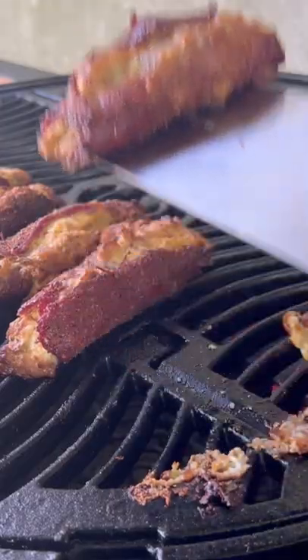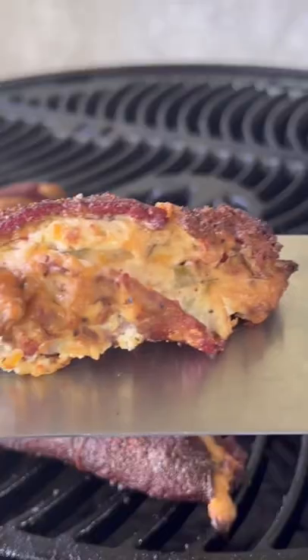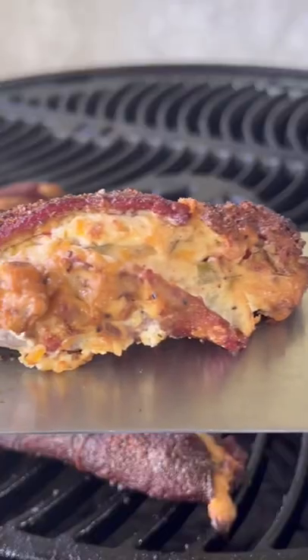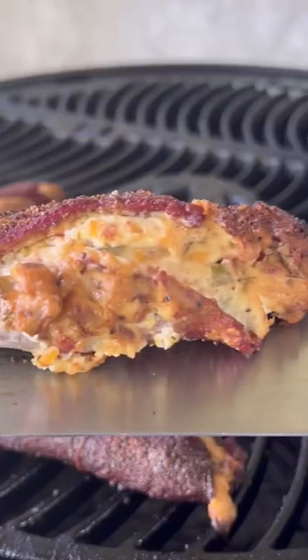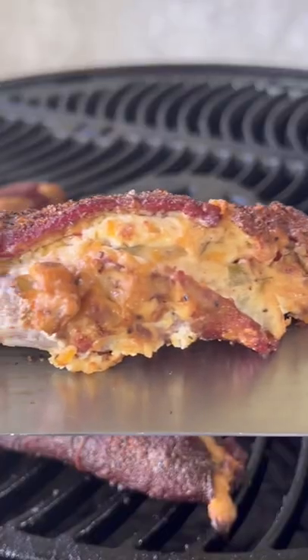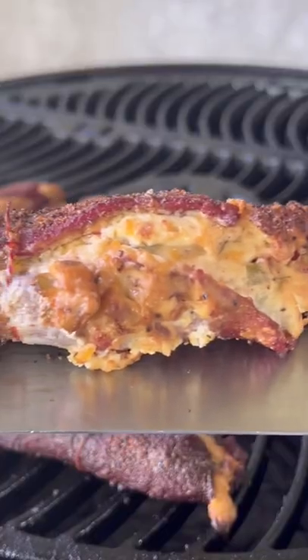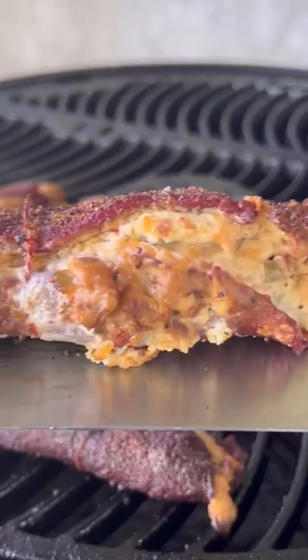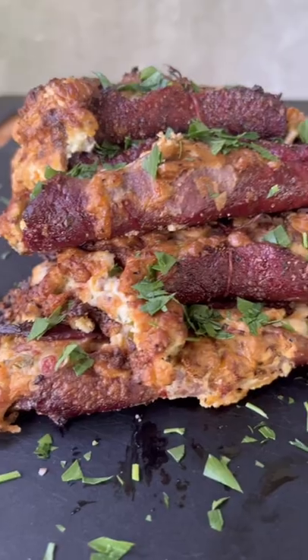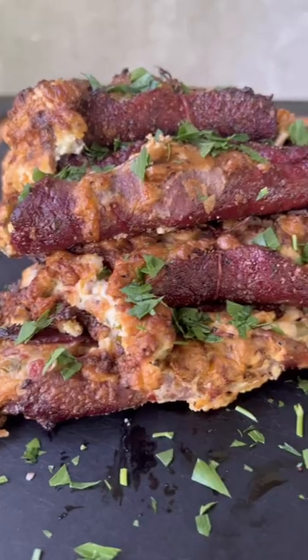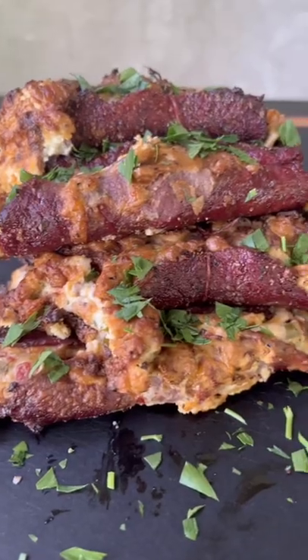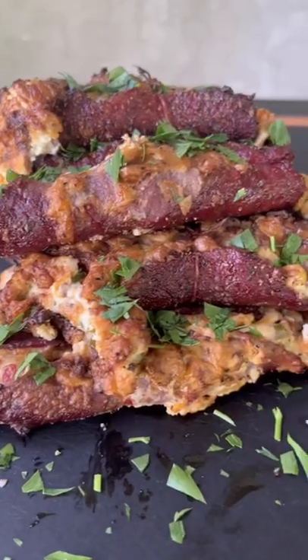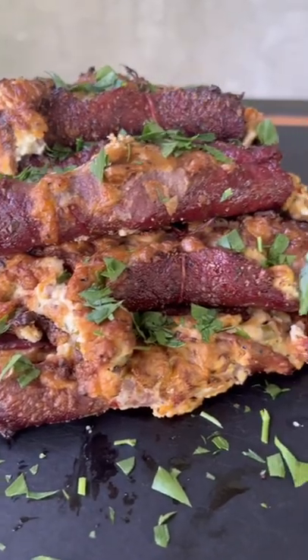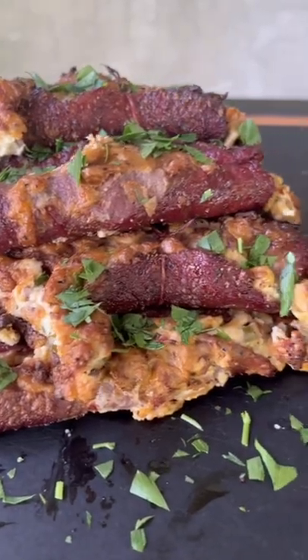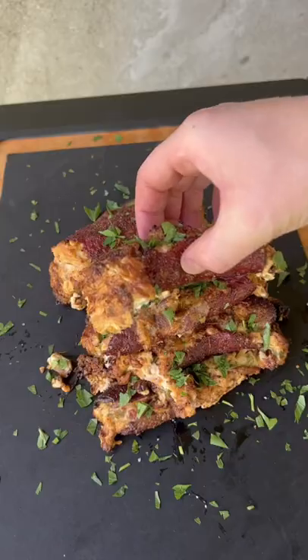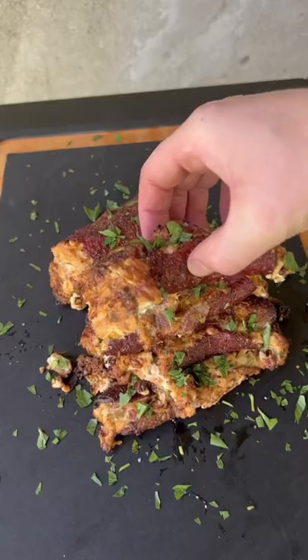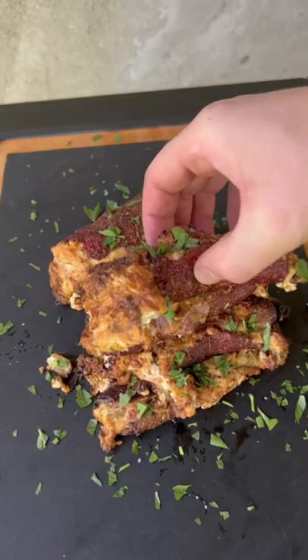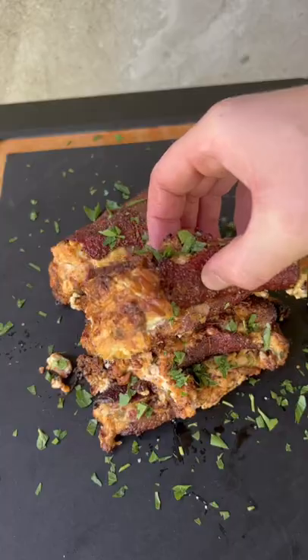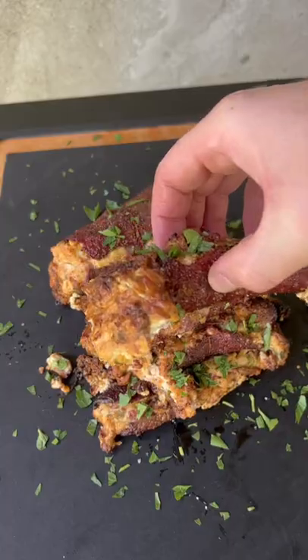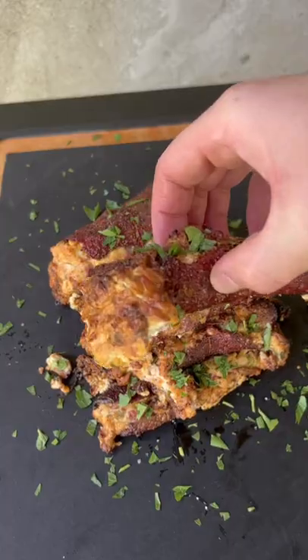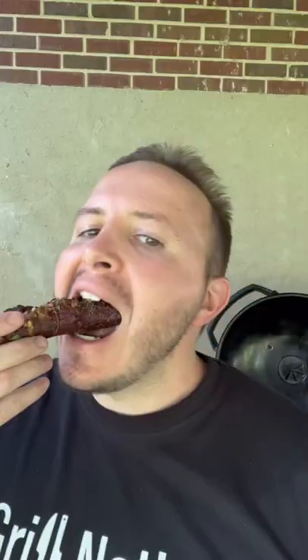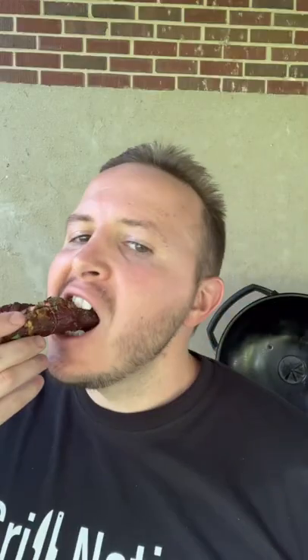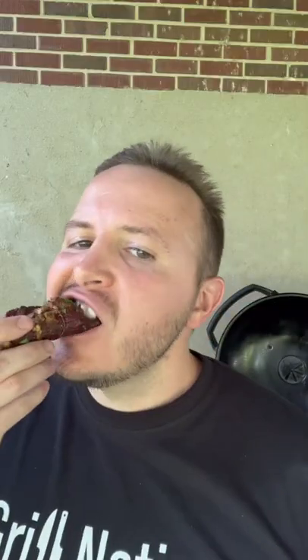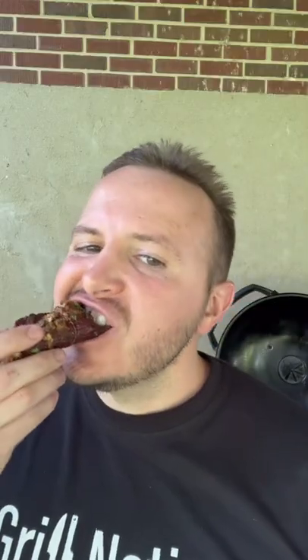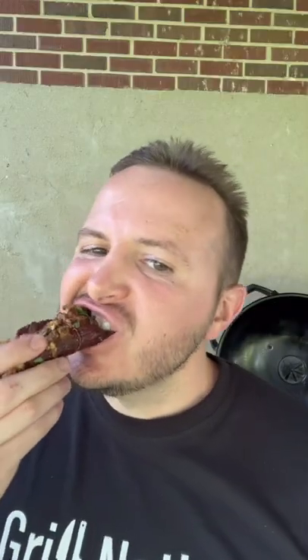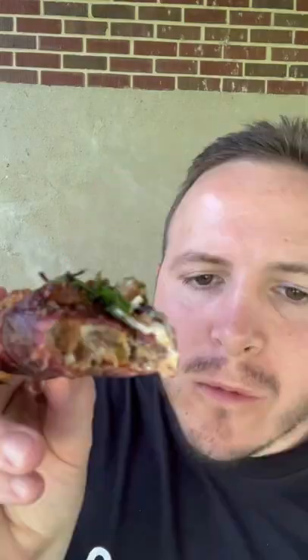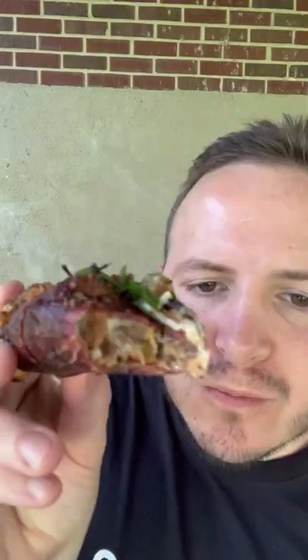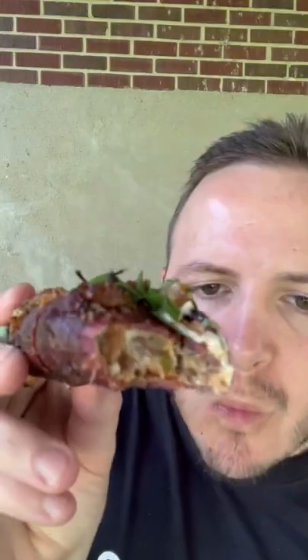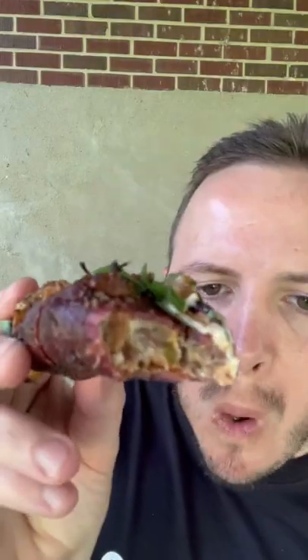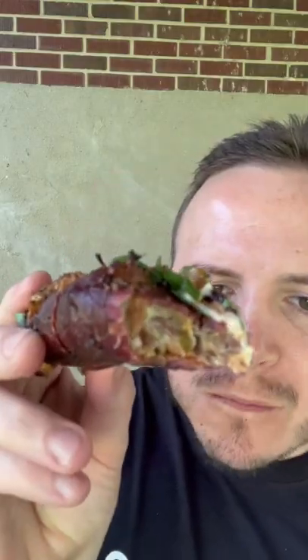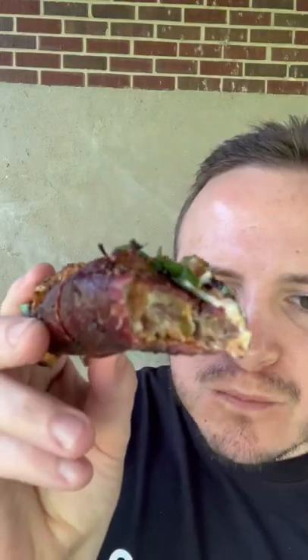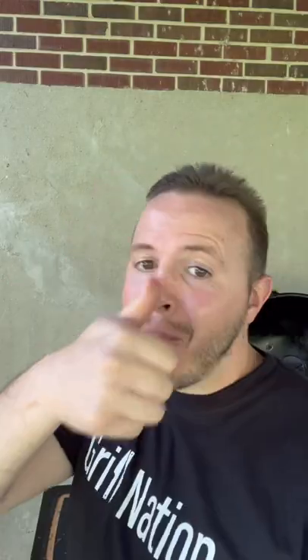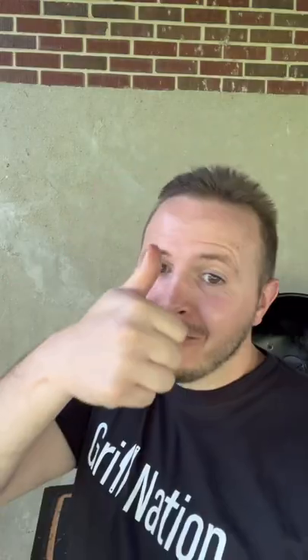About 45 minutes in, we're going to remove it, garnish it, and eat it. This is absolutely money.